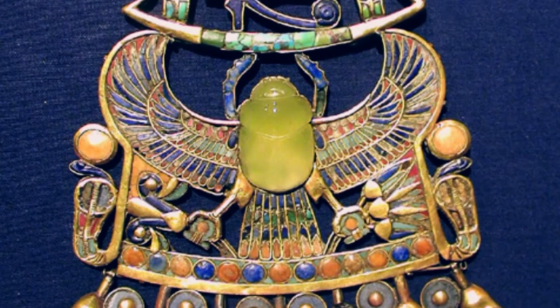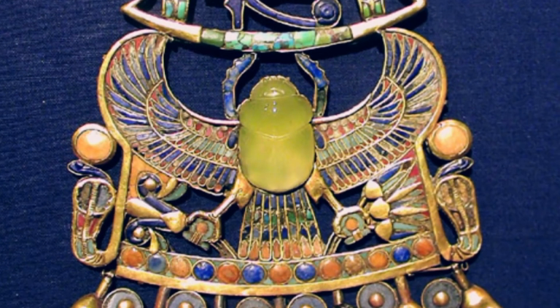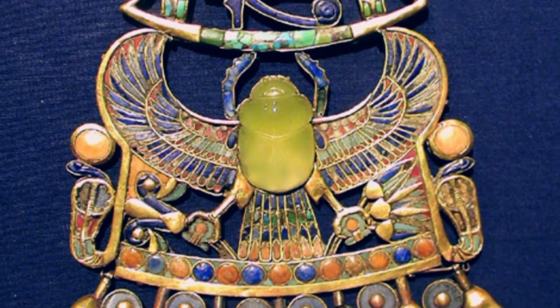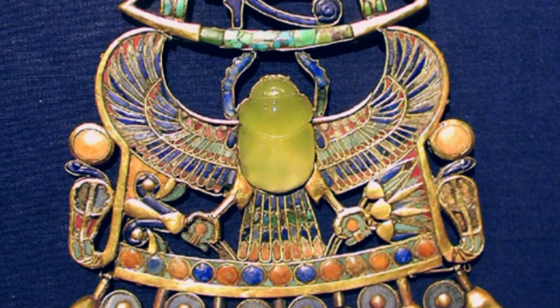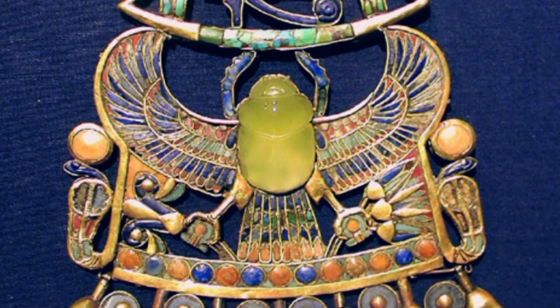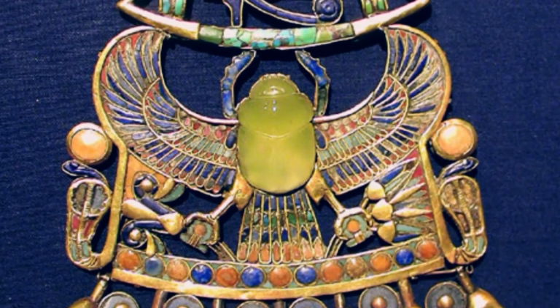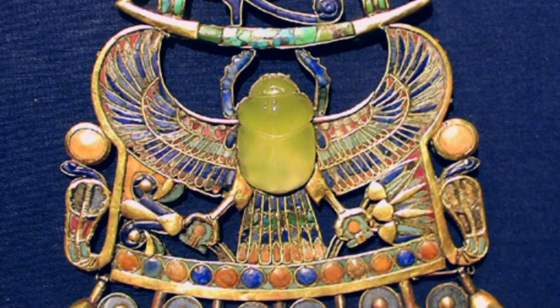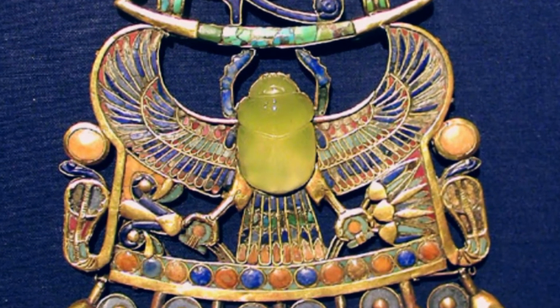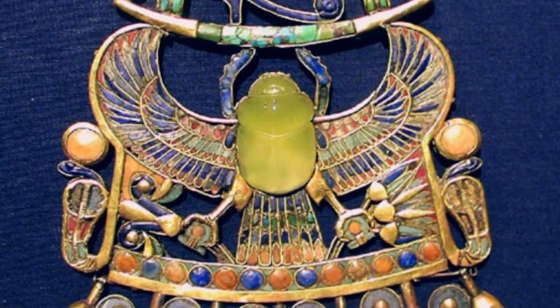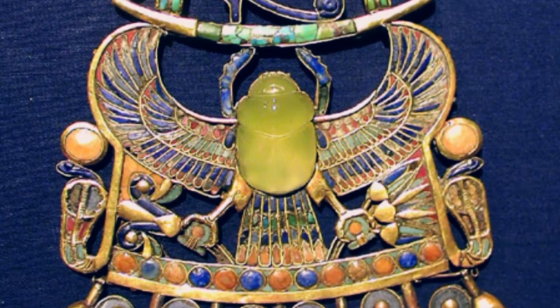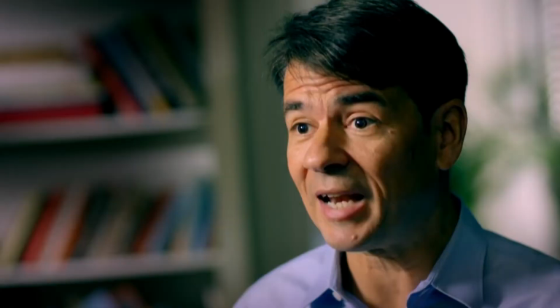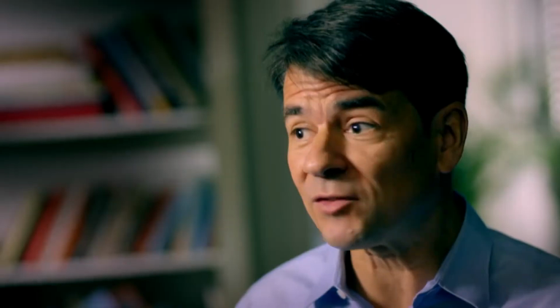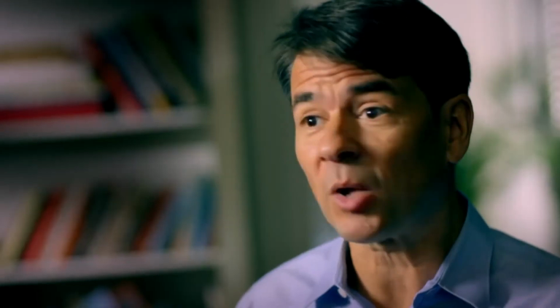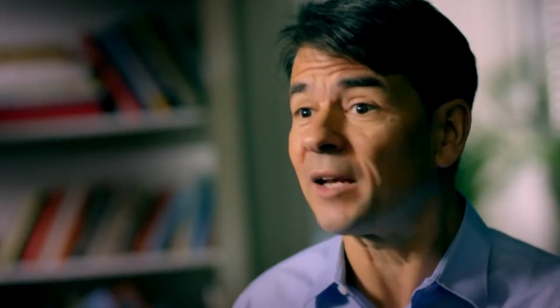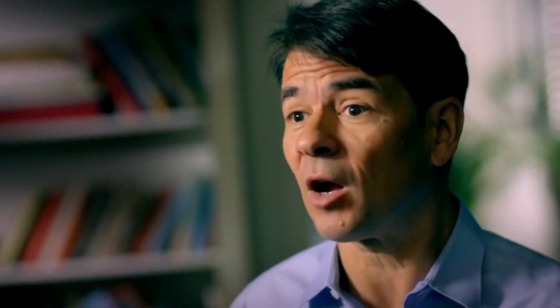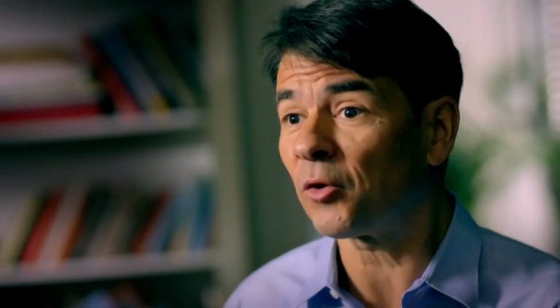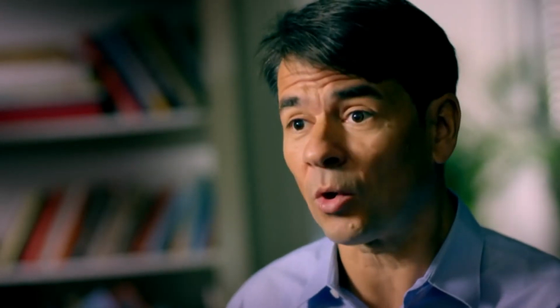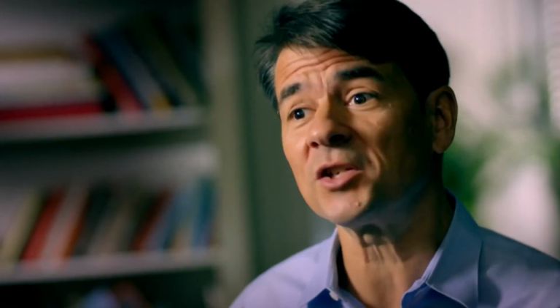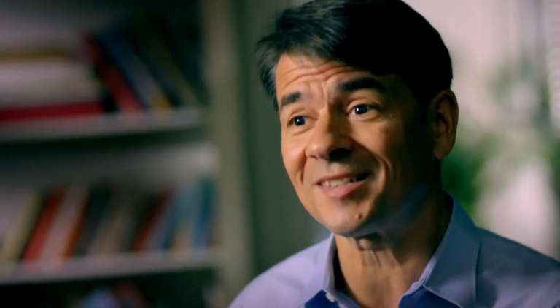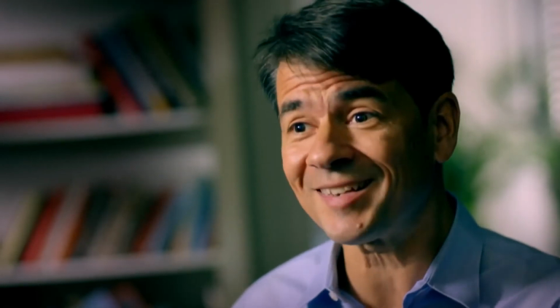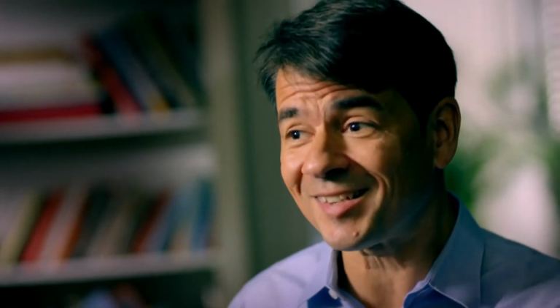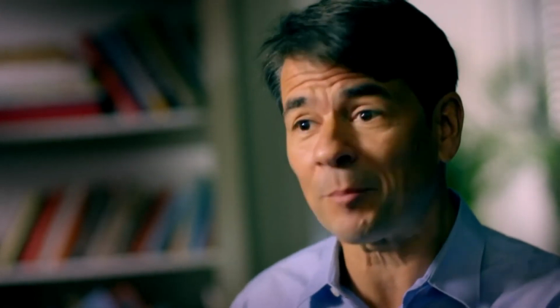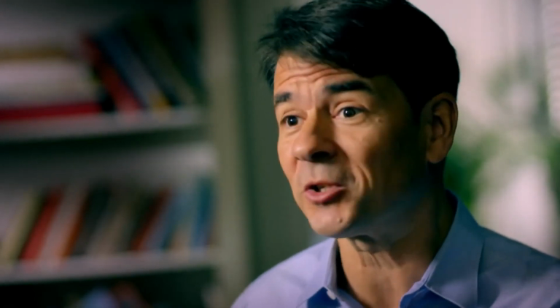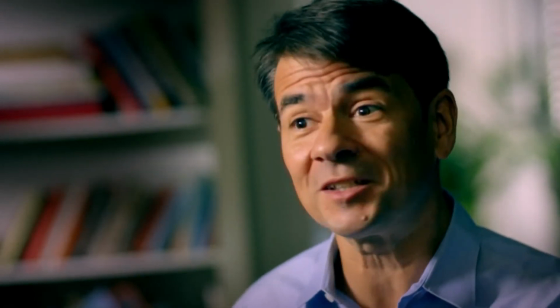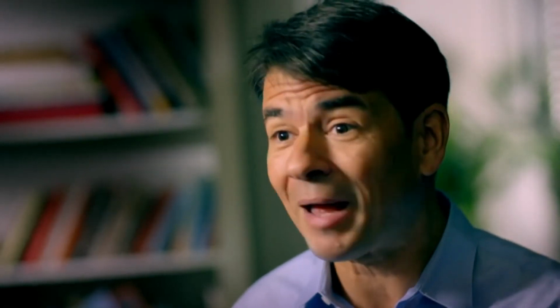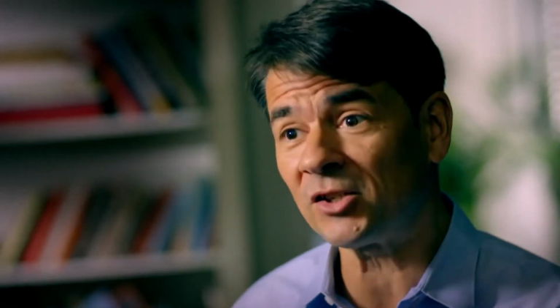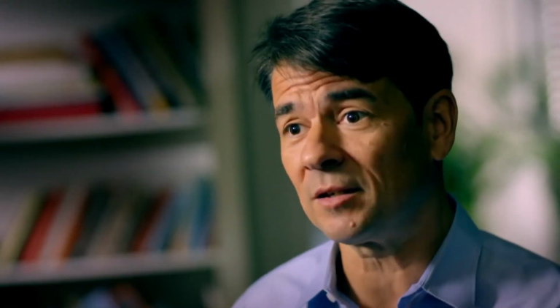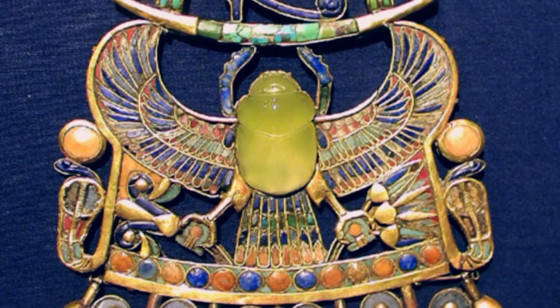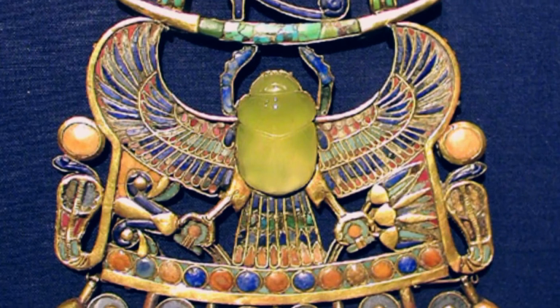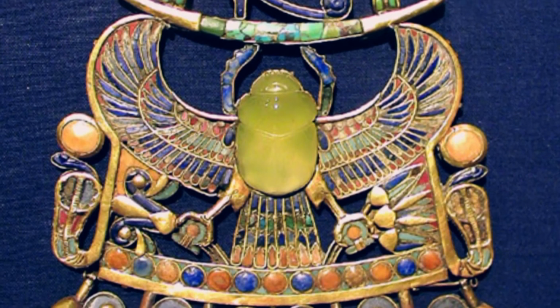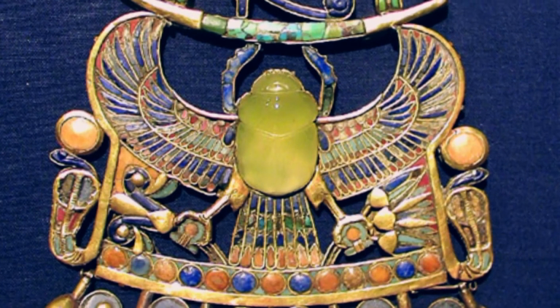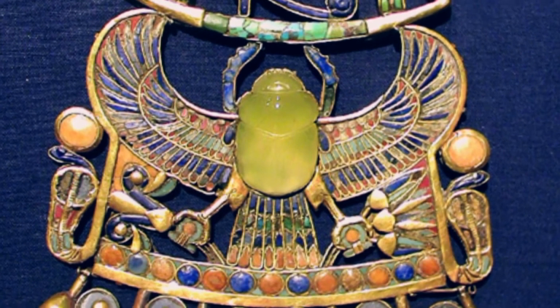Was it man-made? Was it natural? Did it have some kind of other origin that scientists at that point couldn't imagine? They just didn't know.